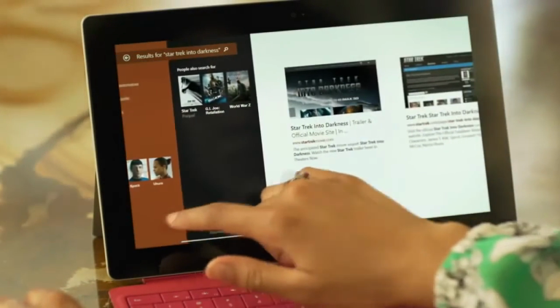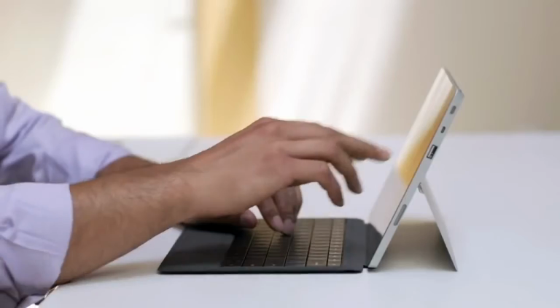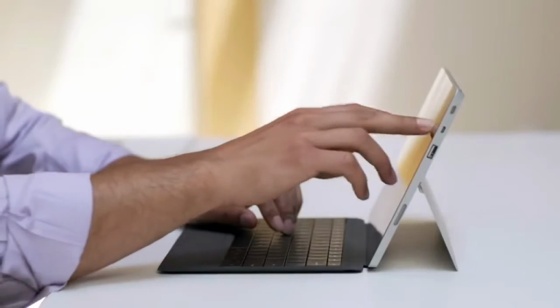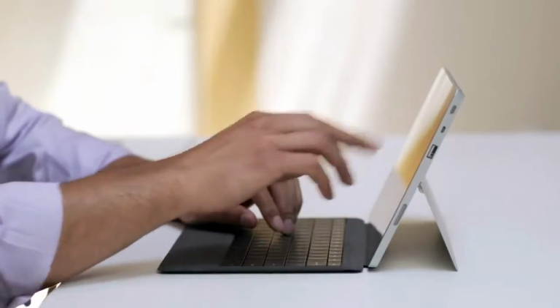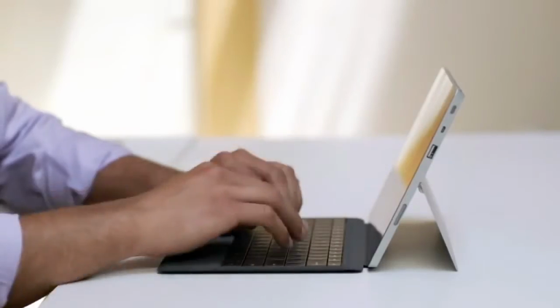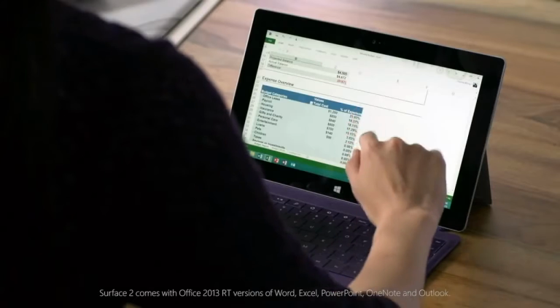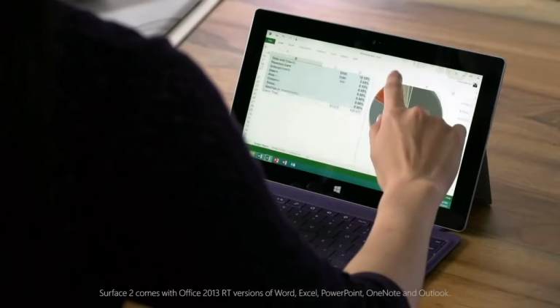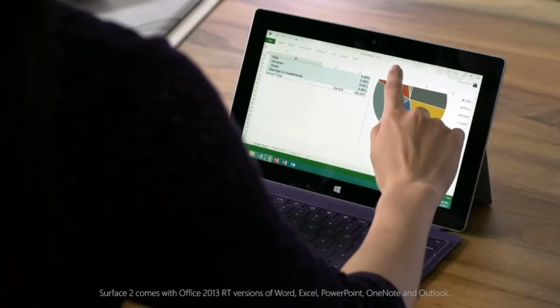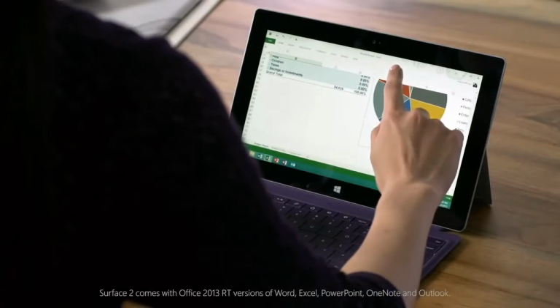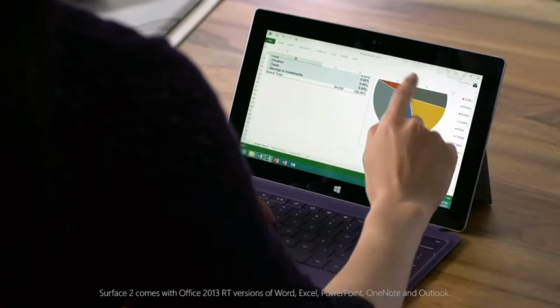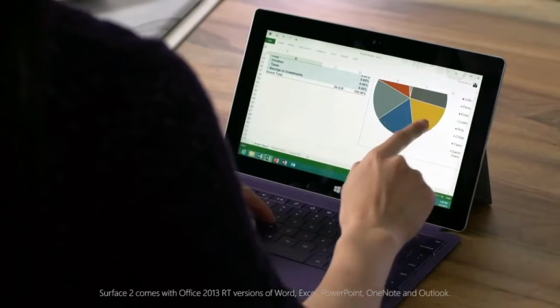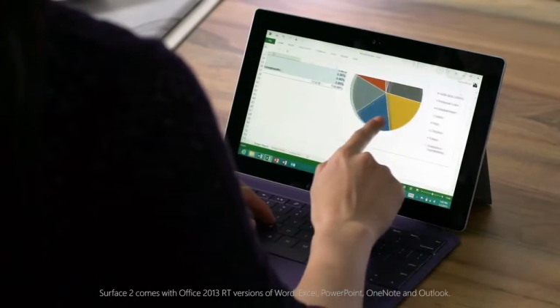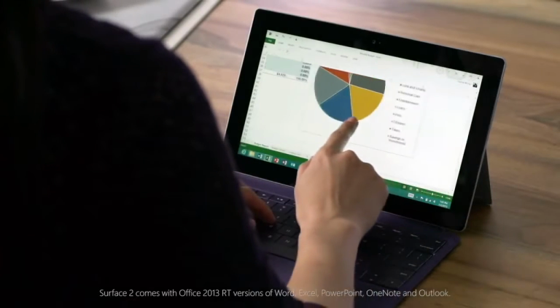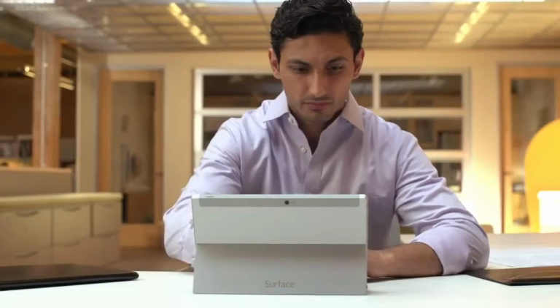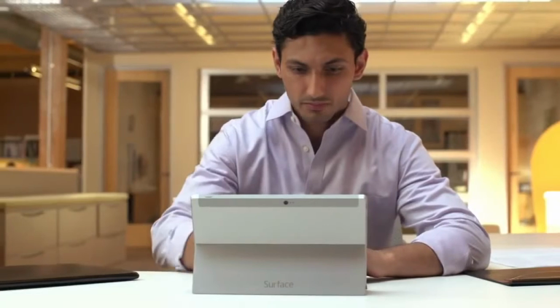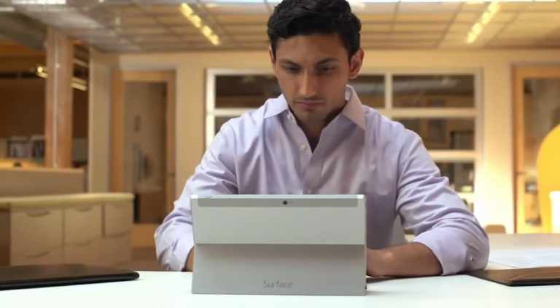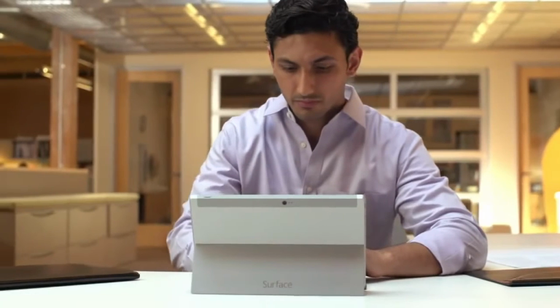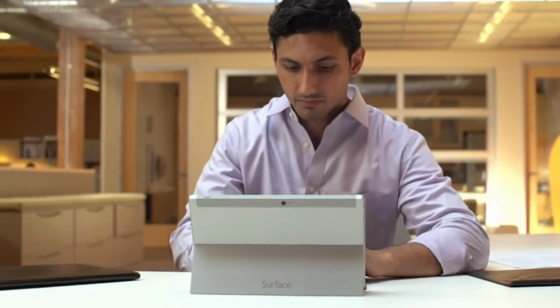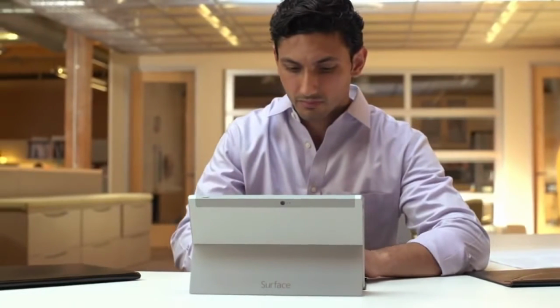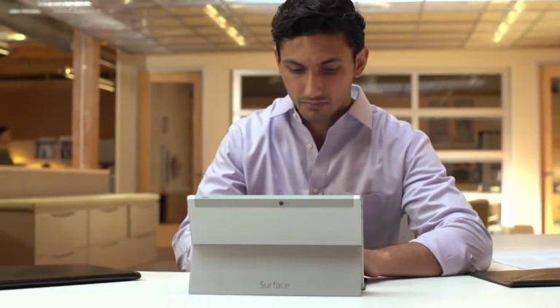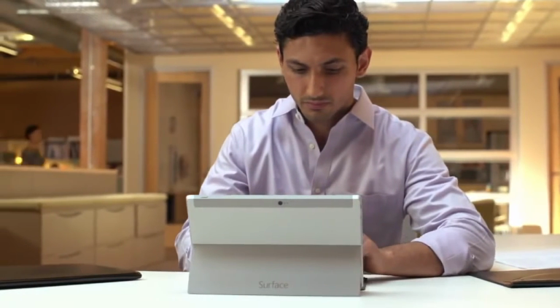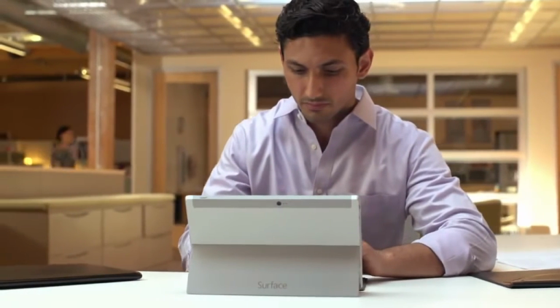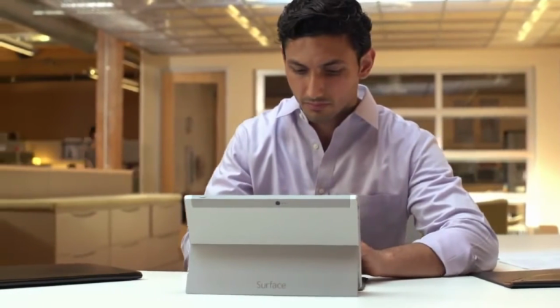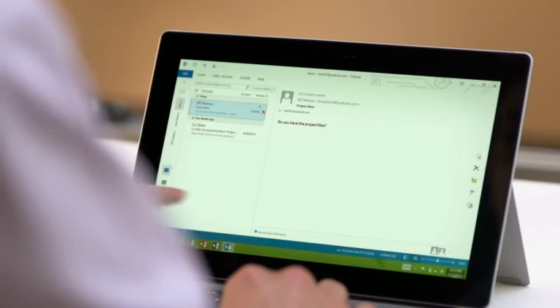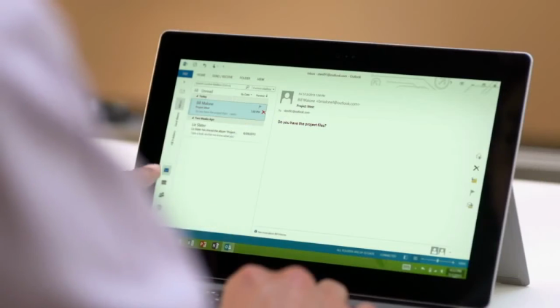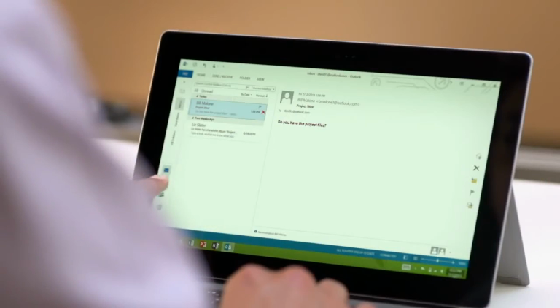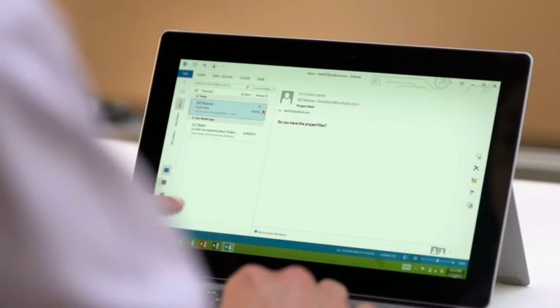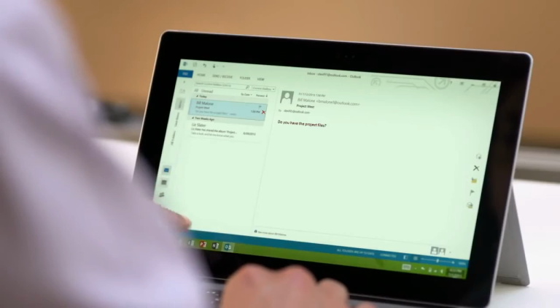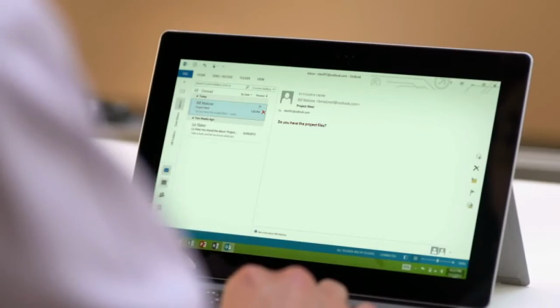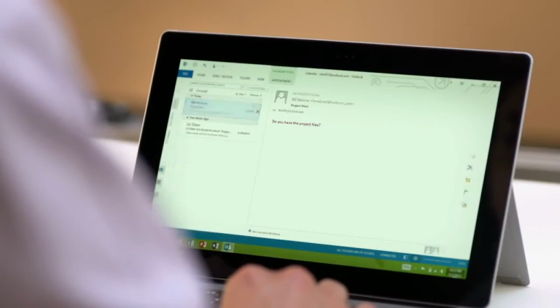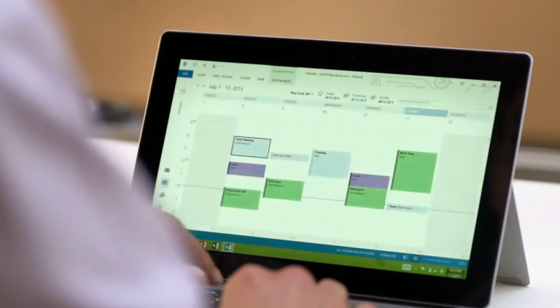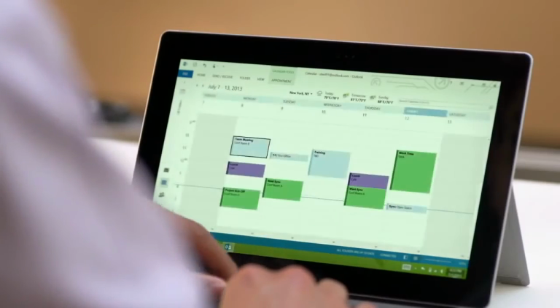Surface 2 comes with your favorite Office programs, including the rich features of Outlook, so managing emails and appointments is even easier.